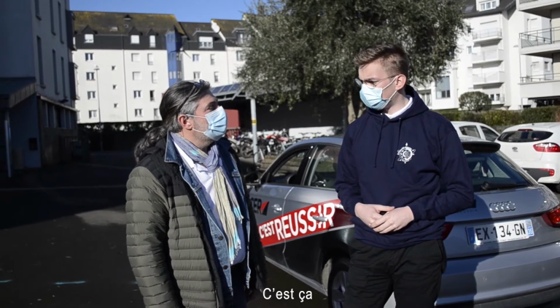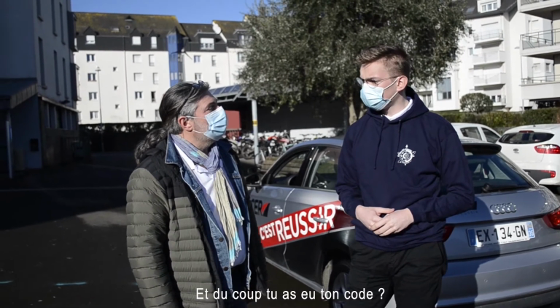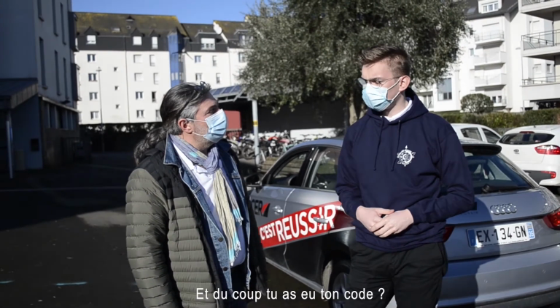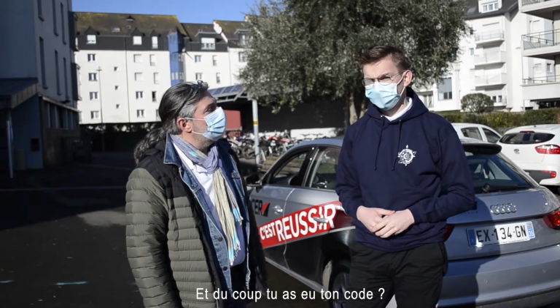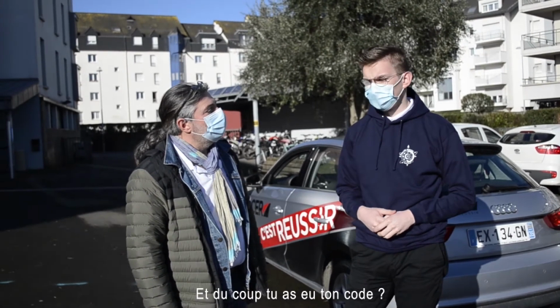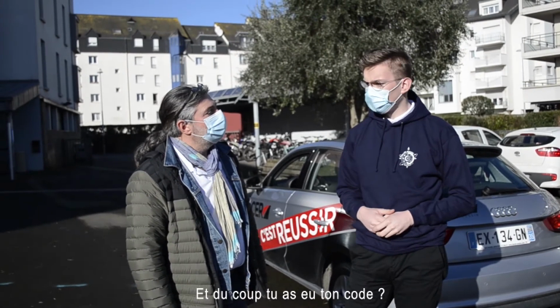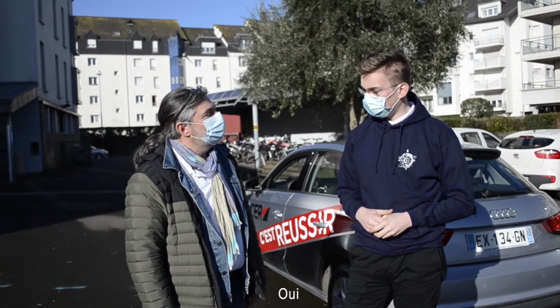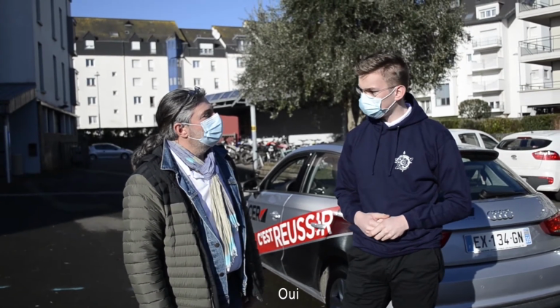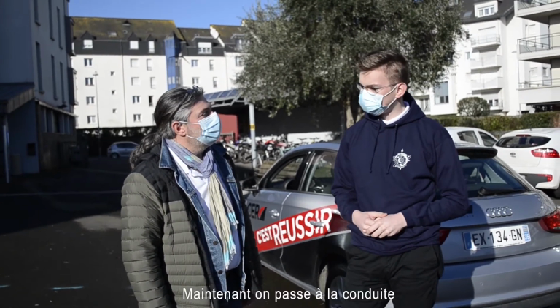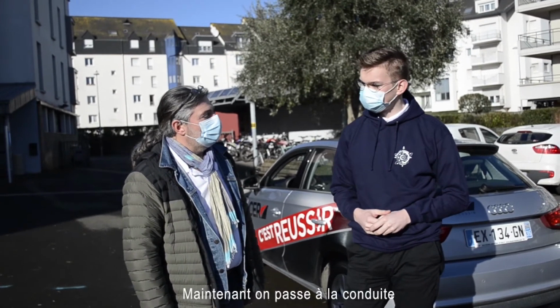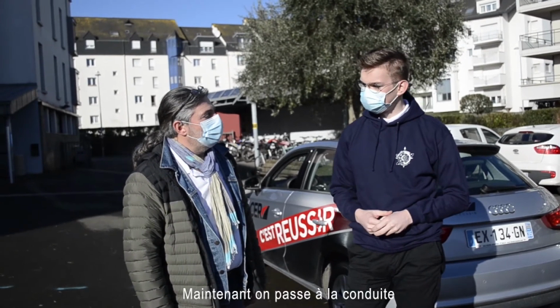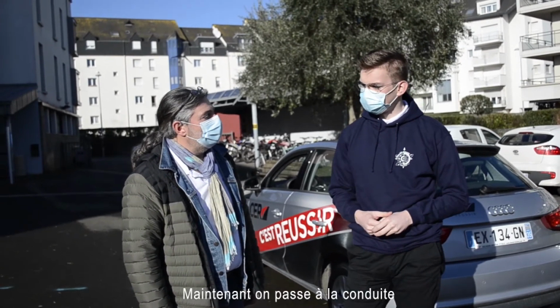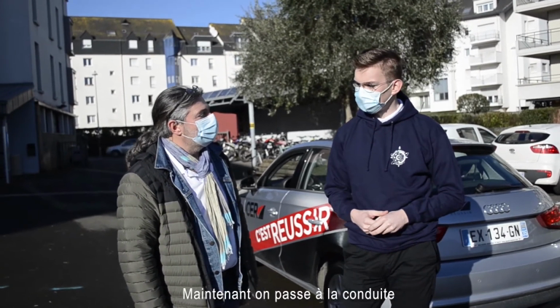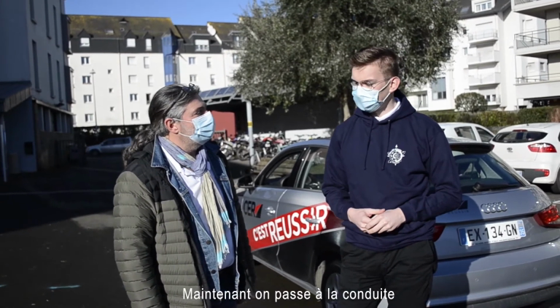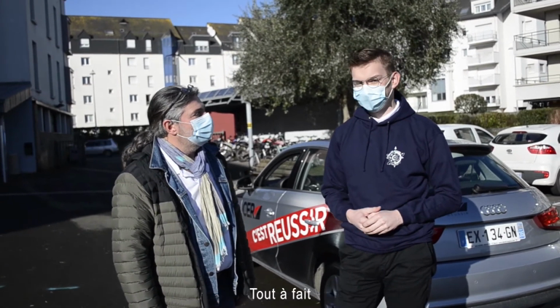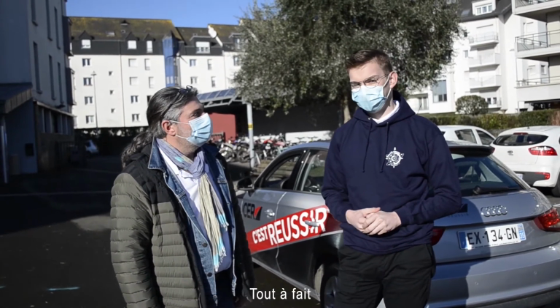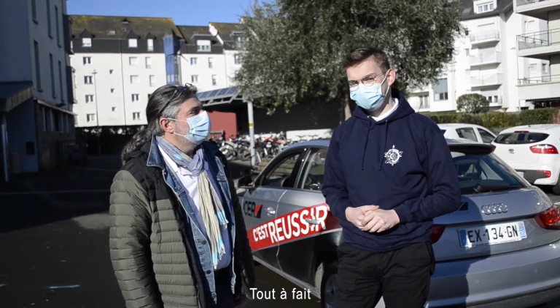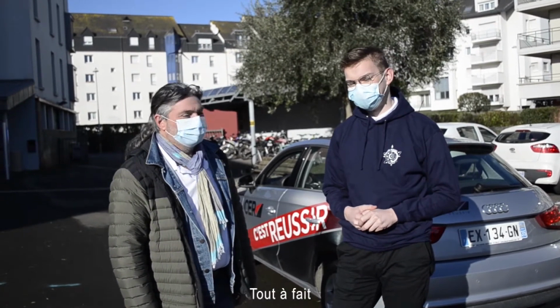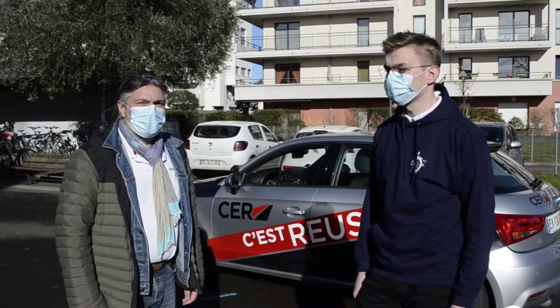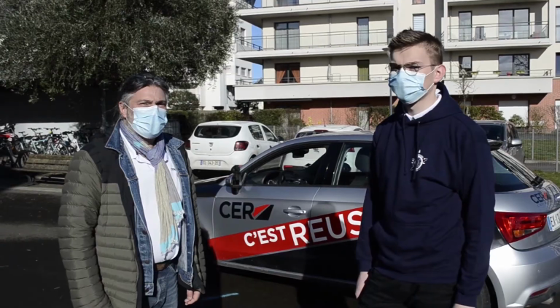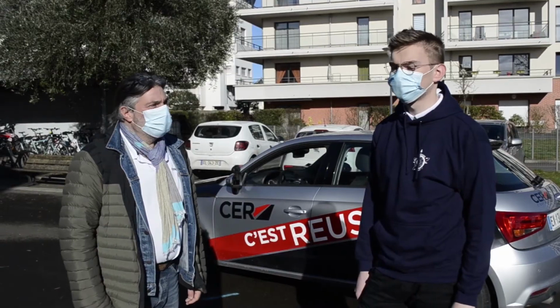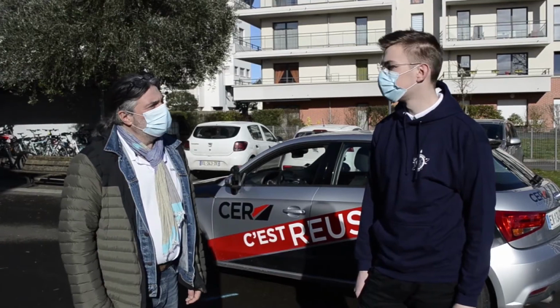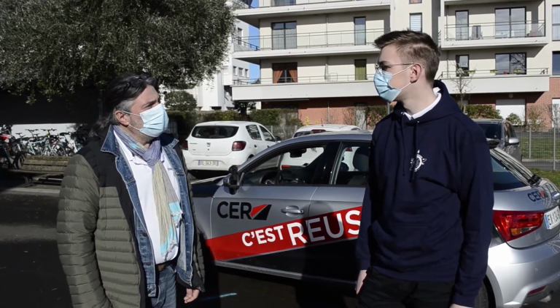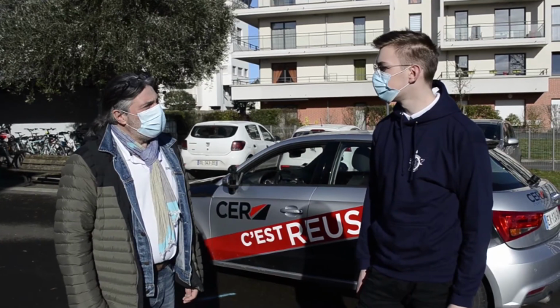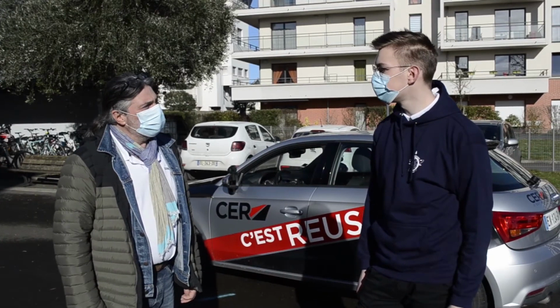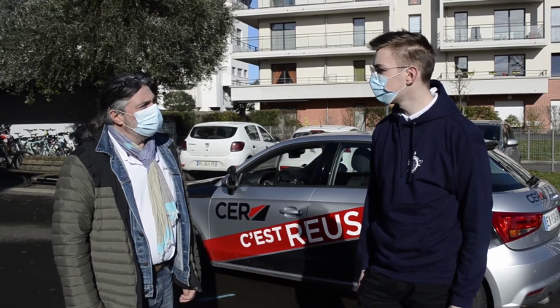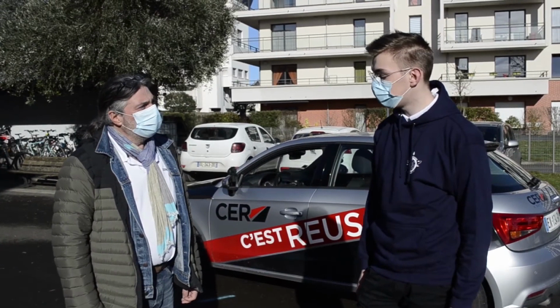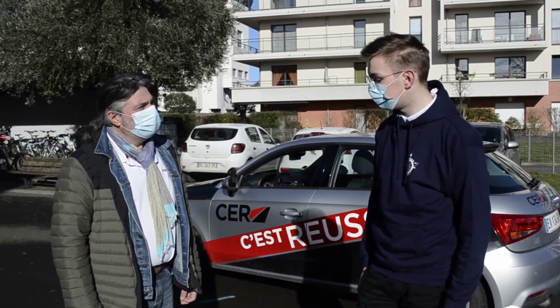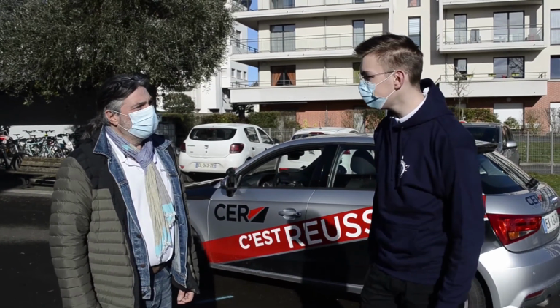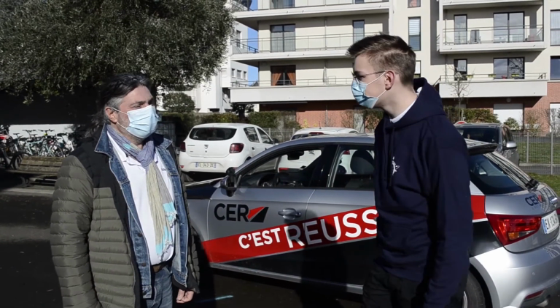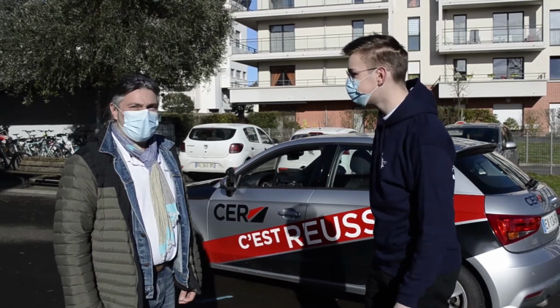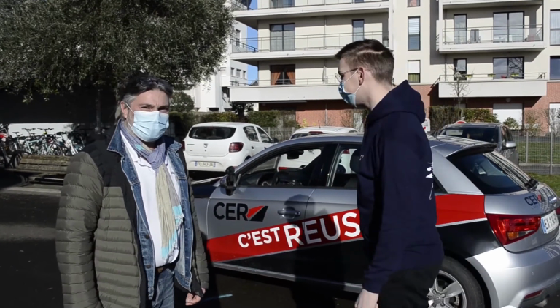On est tous les 8 concèdes. On passe à la semaine. Nicolas, on part en le tour ? Ok, on est parti.